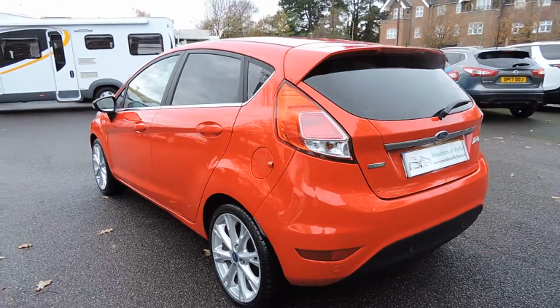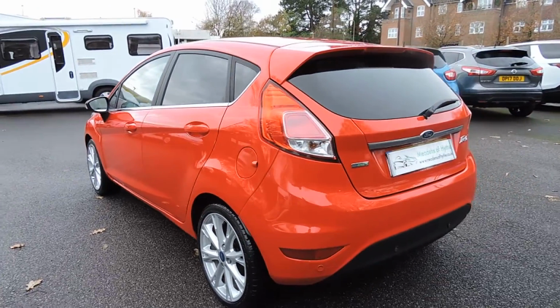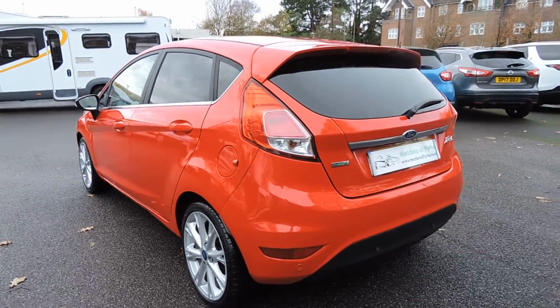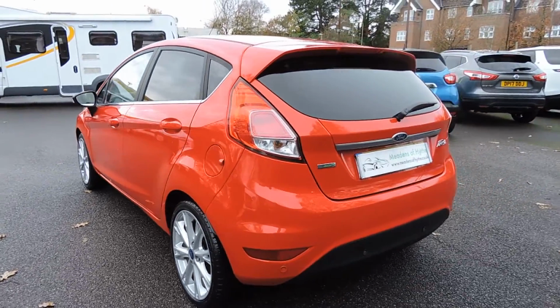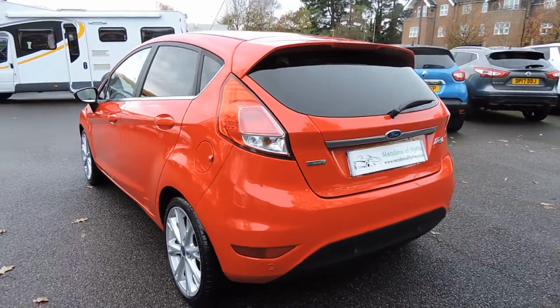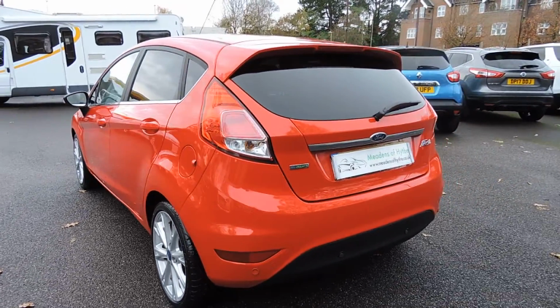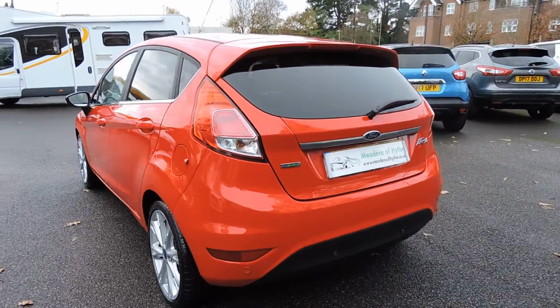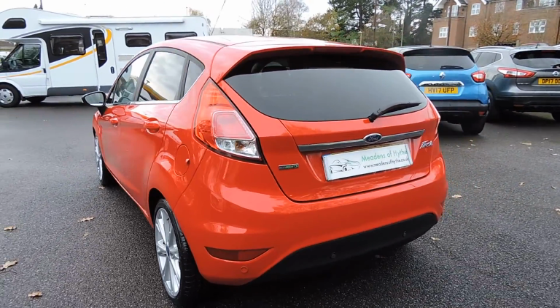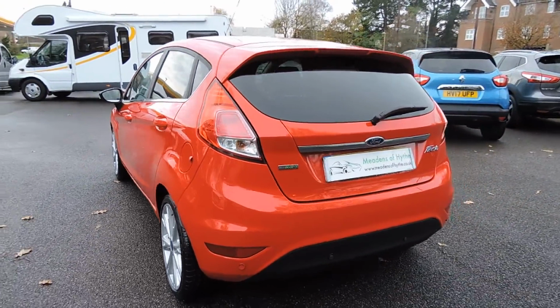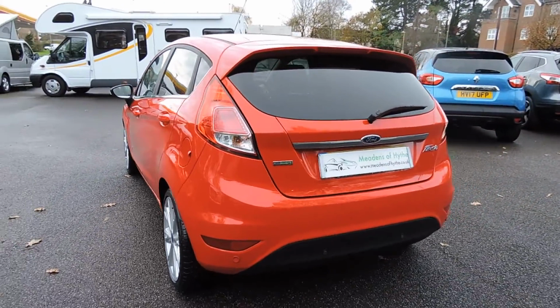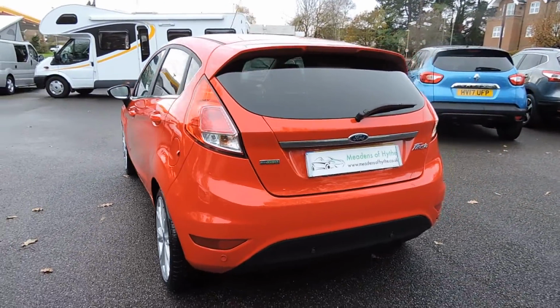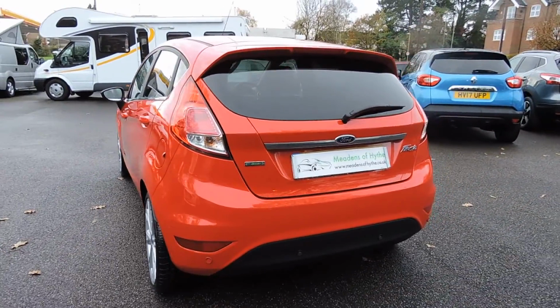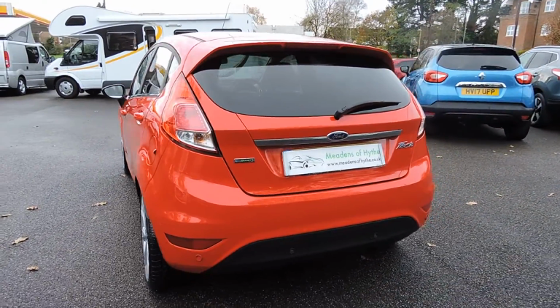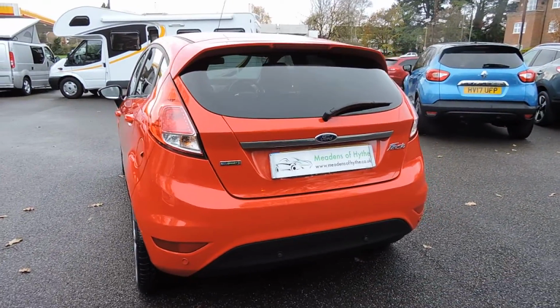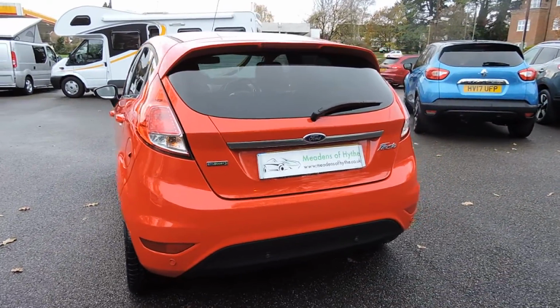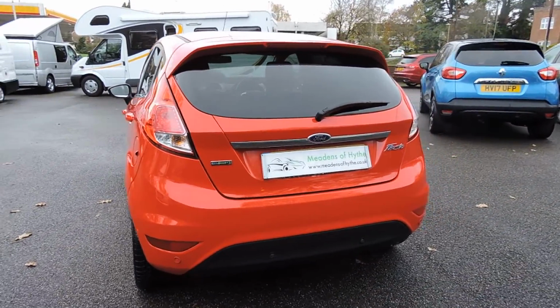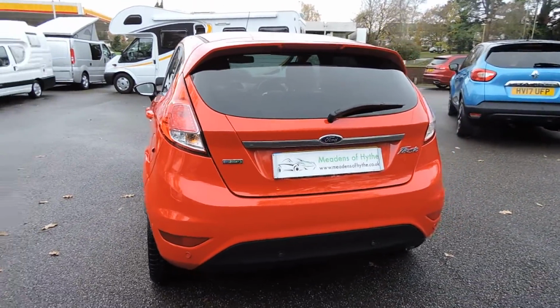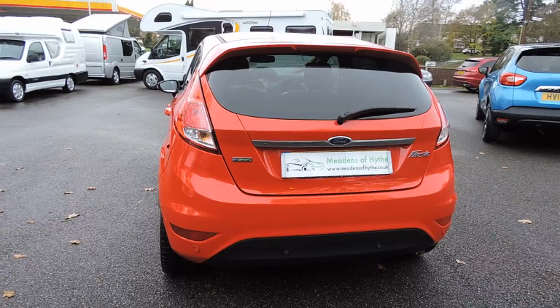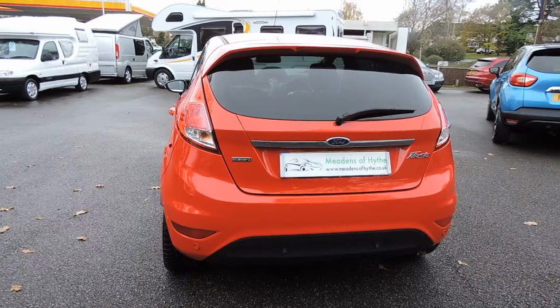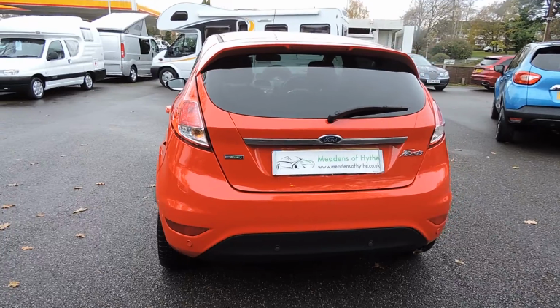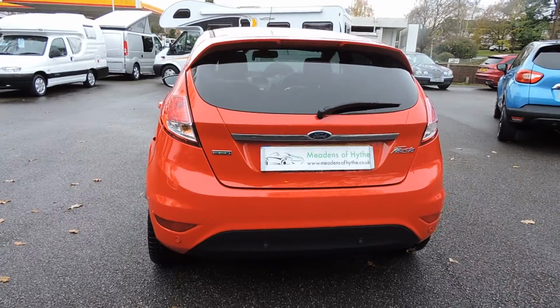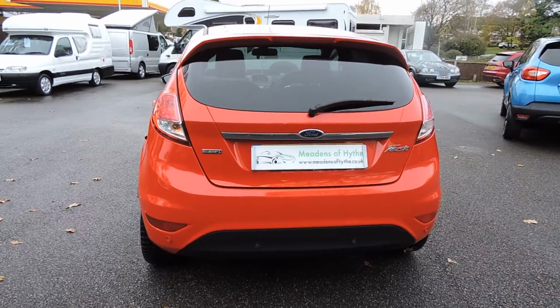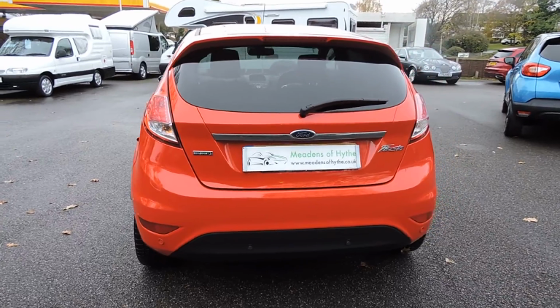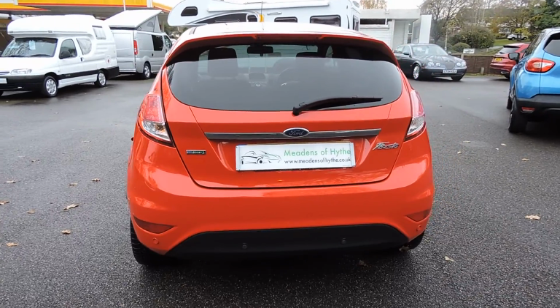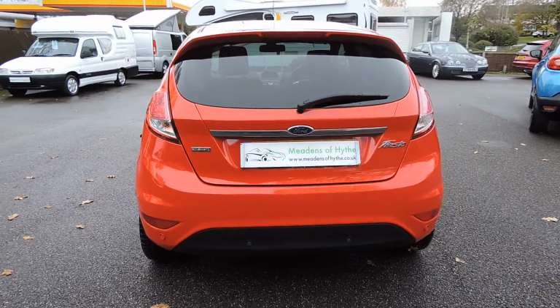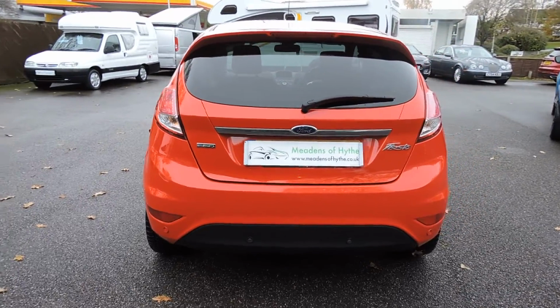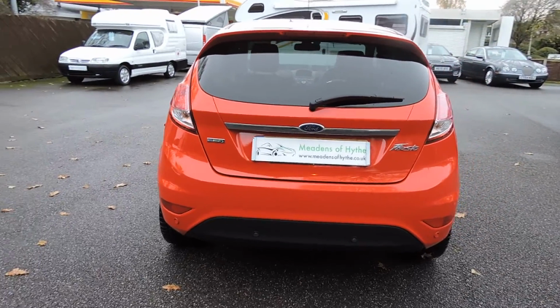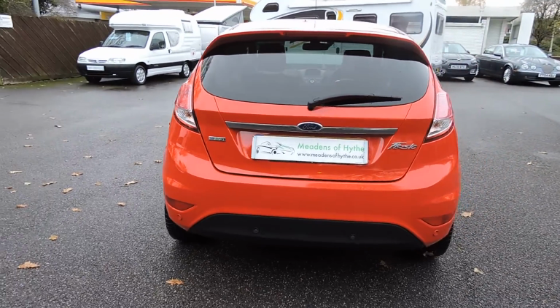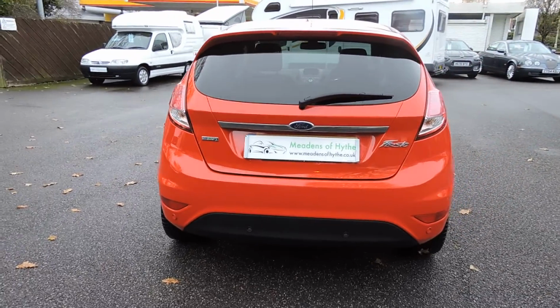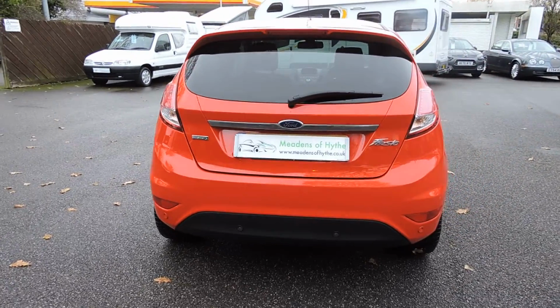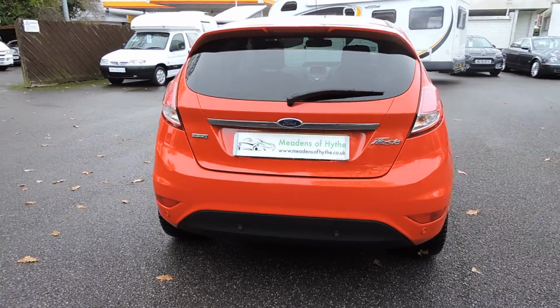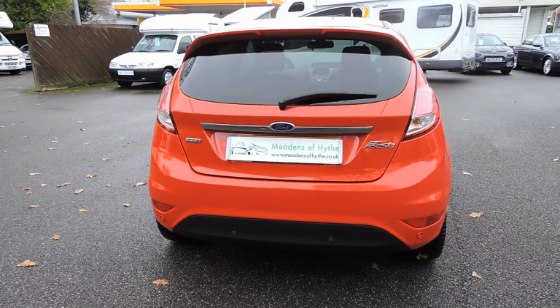This is a one owner car, which is a local owner, done 73,000 miles with full service history.